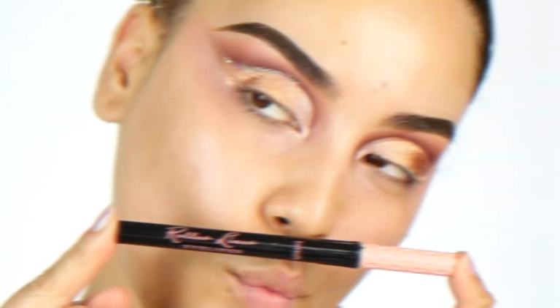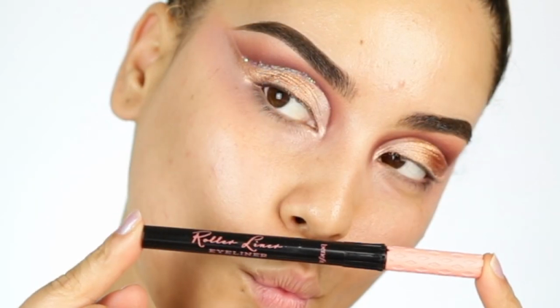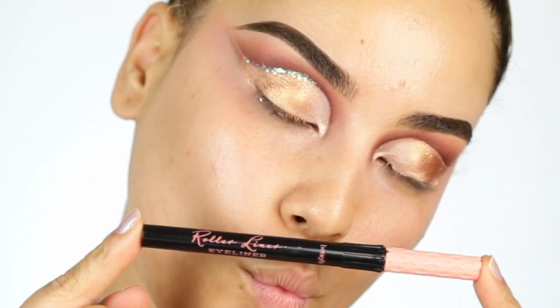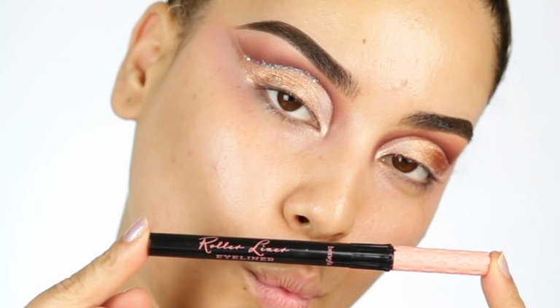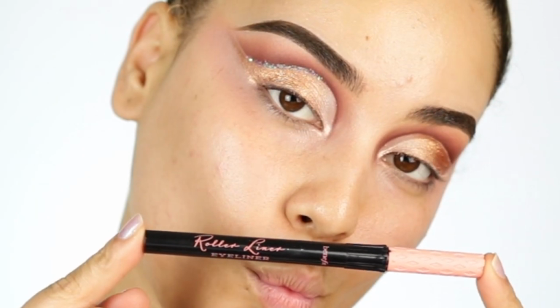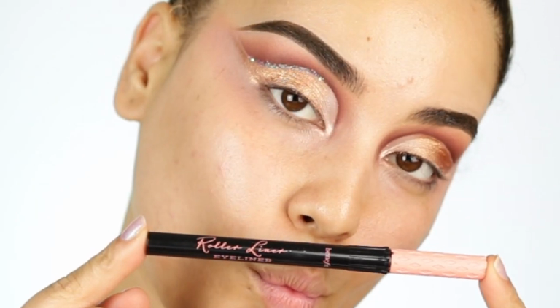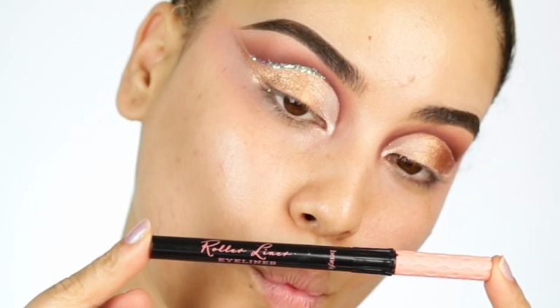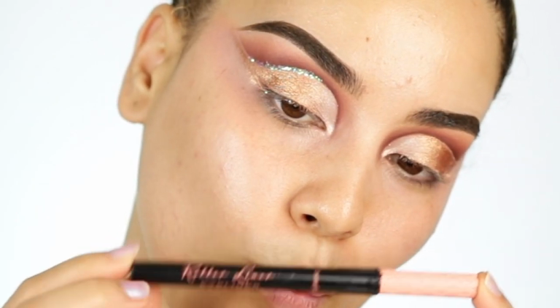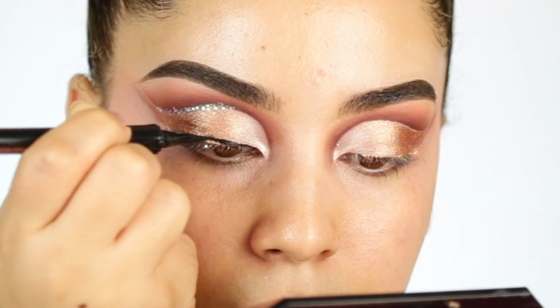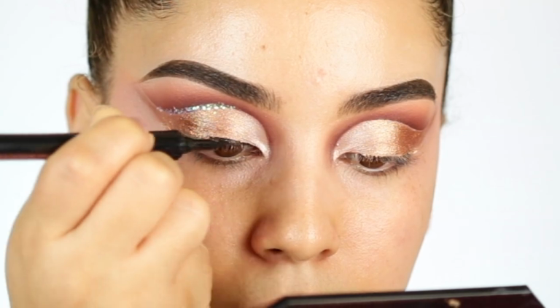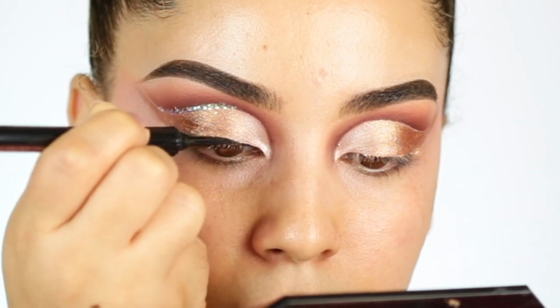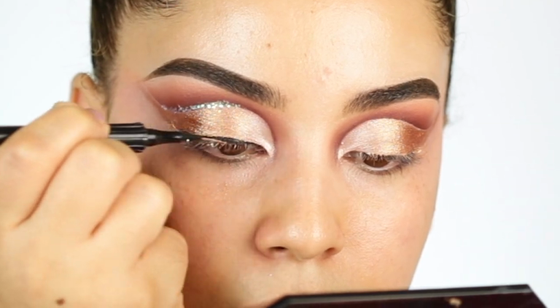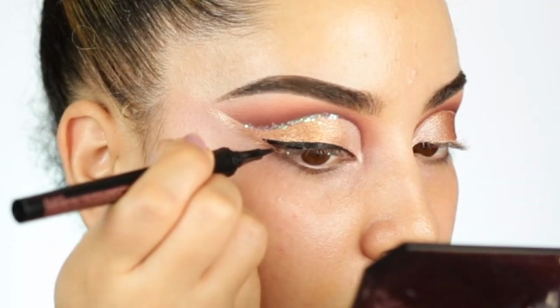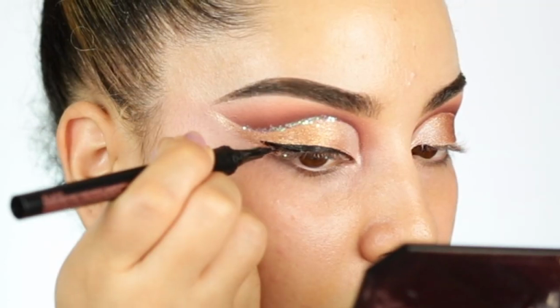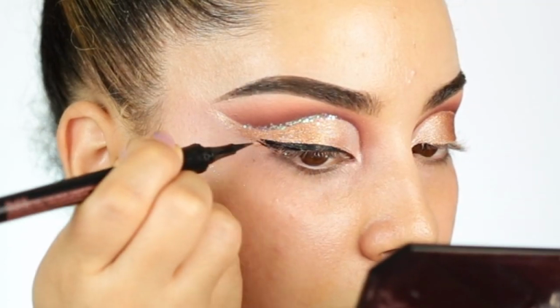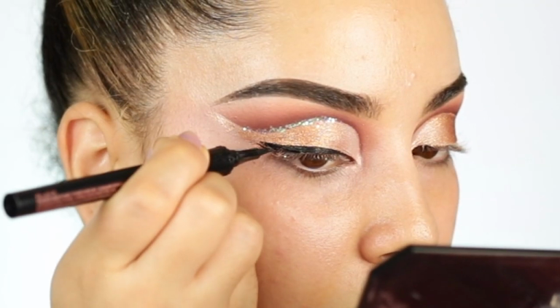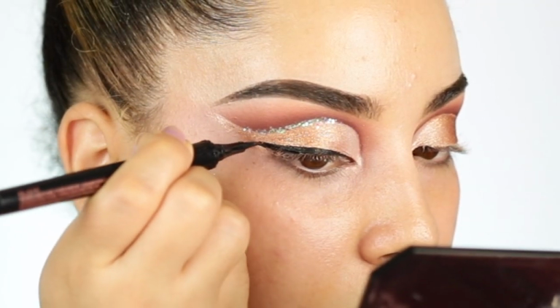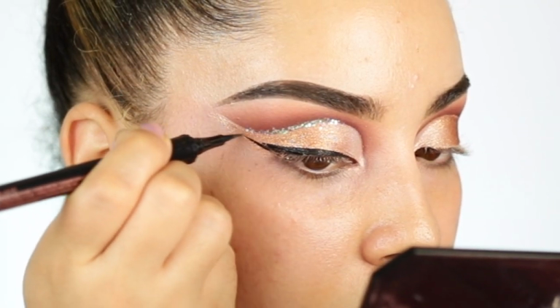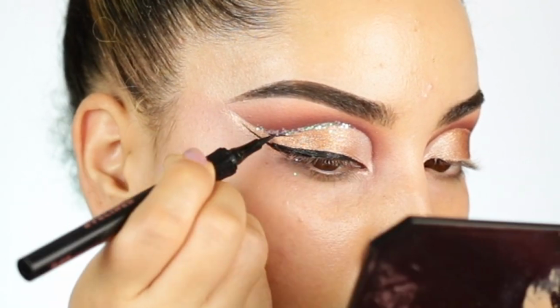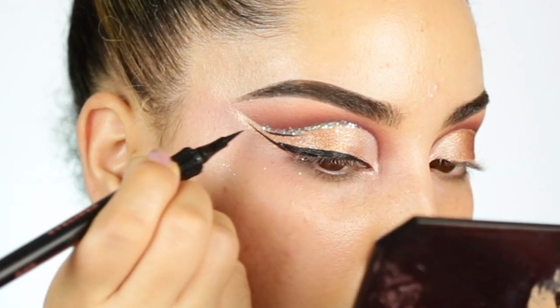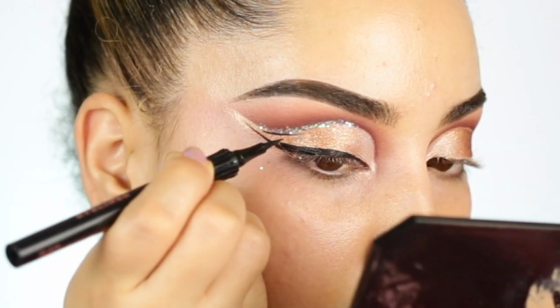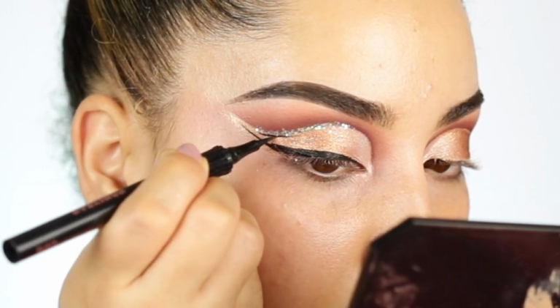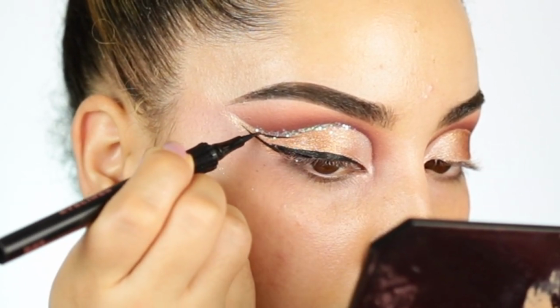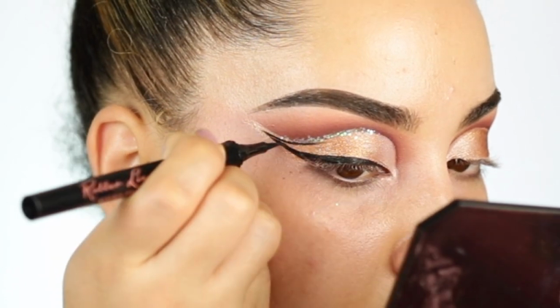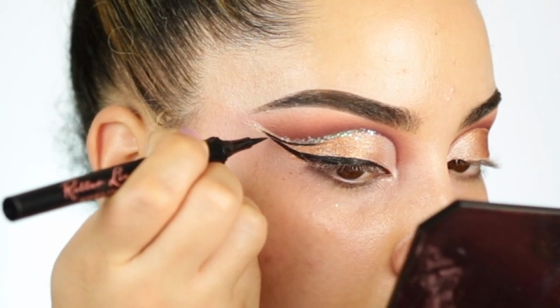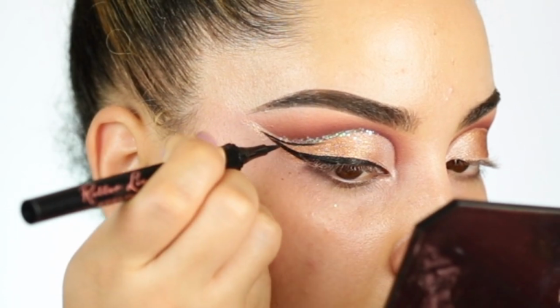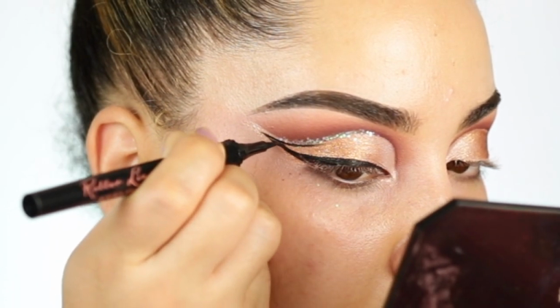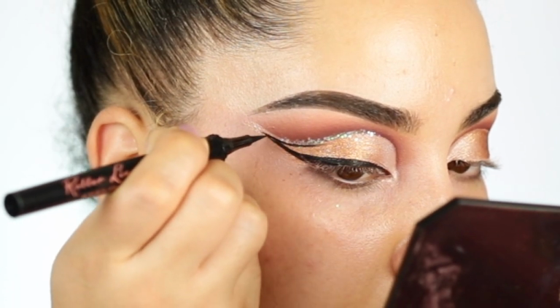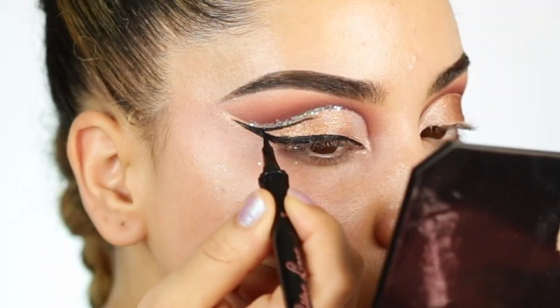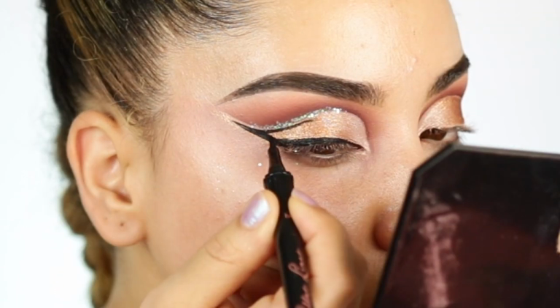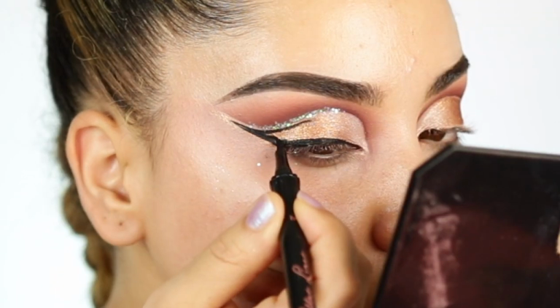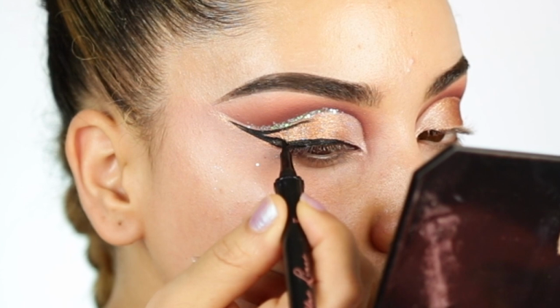I'm also going to go ahead and add a little bit of liner. I'm creating a double wing cat eye using the Roller Lash Liner by Benefit.